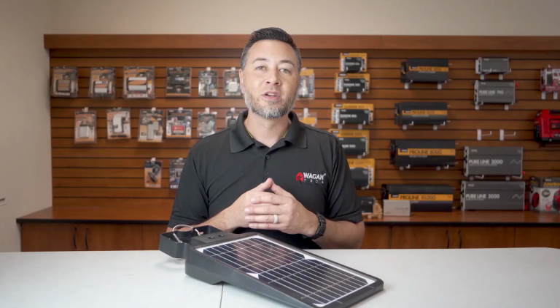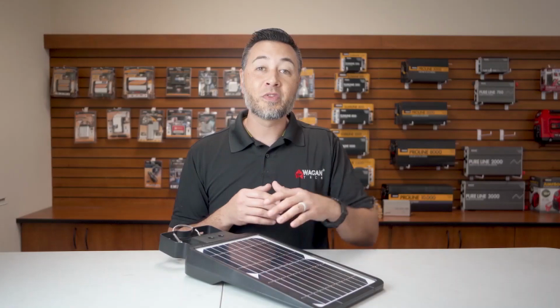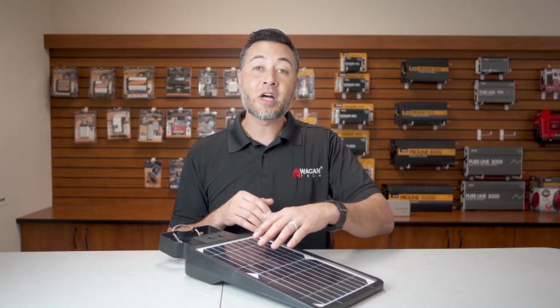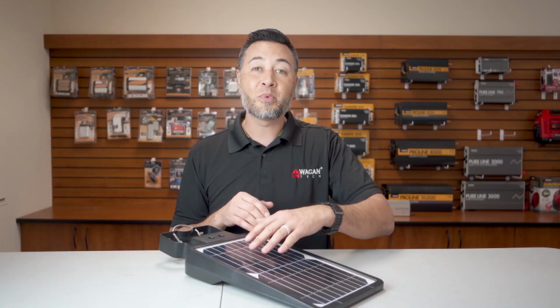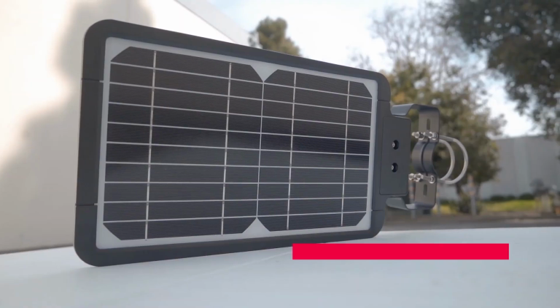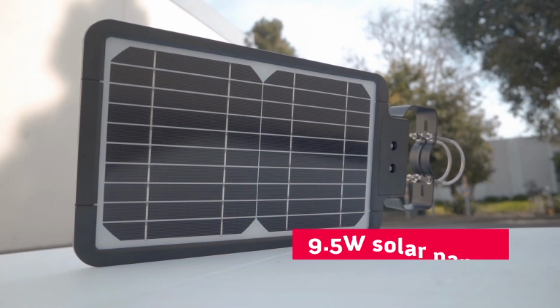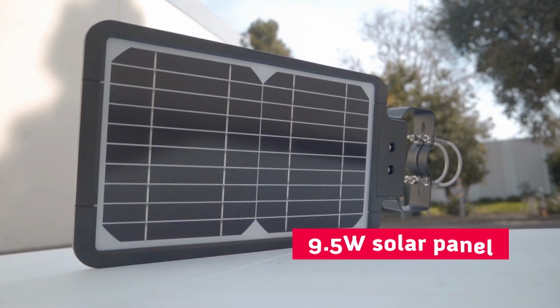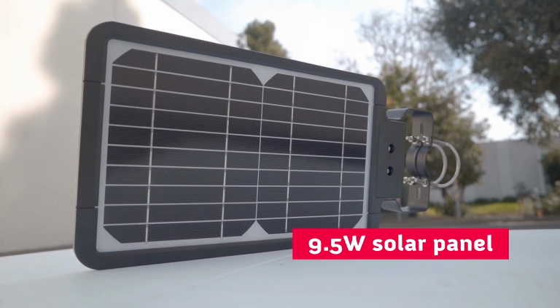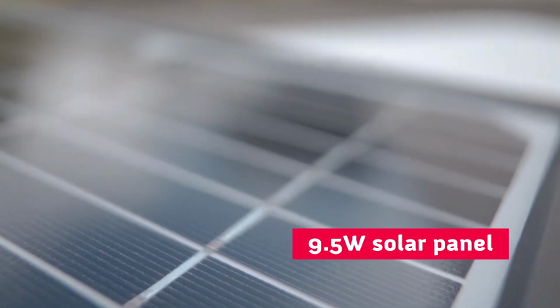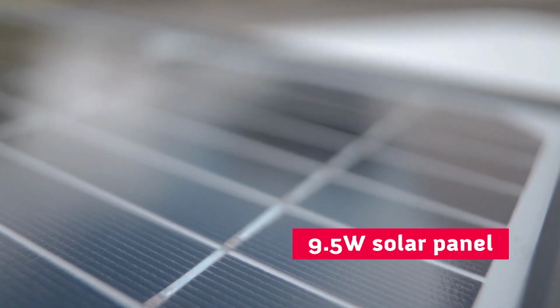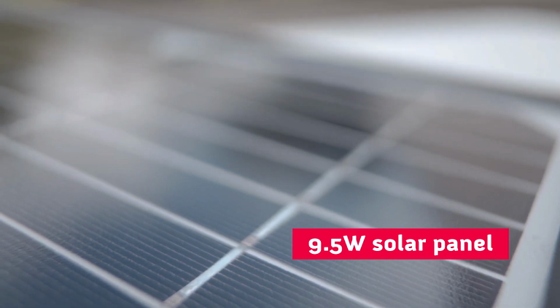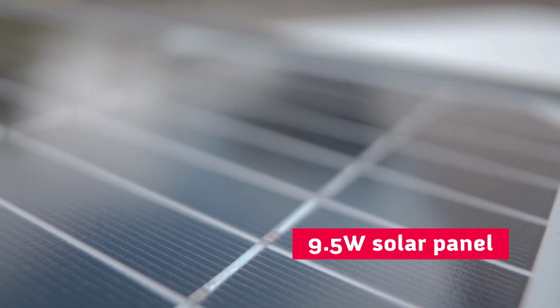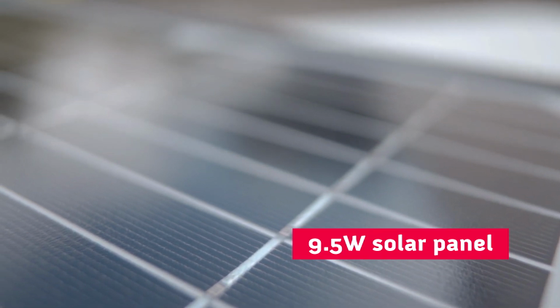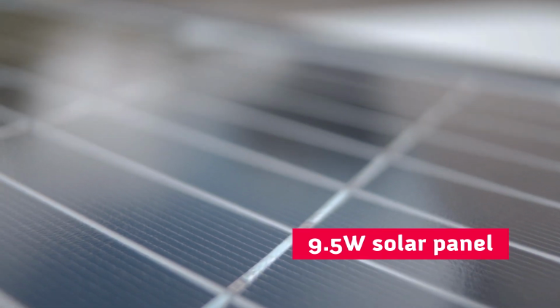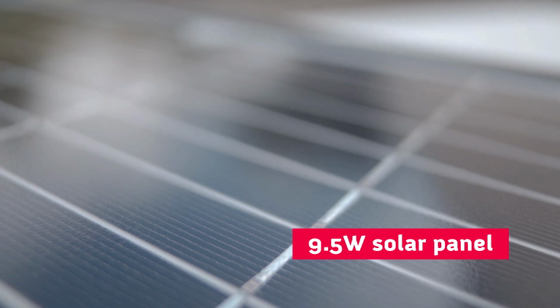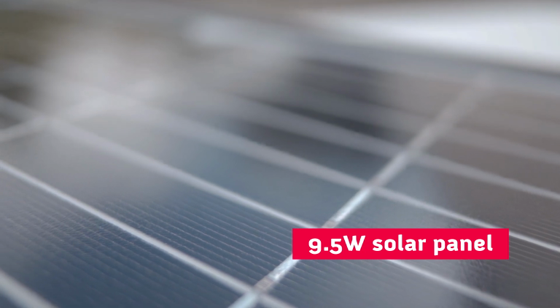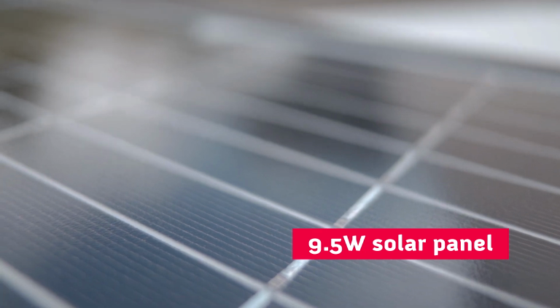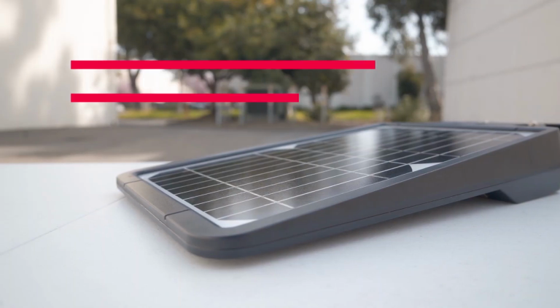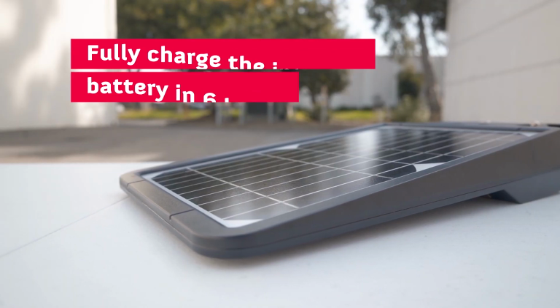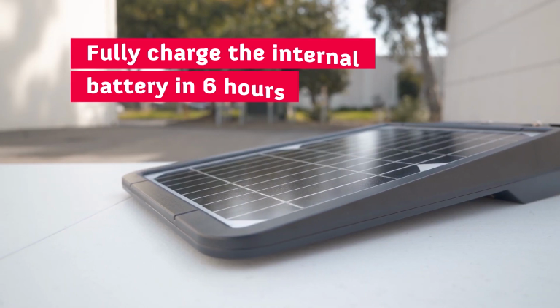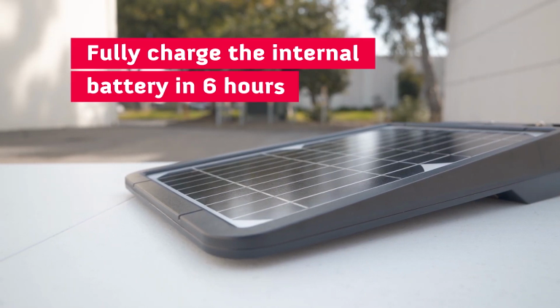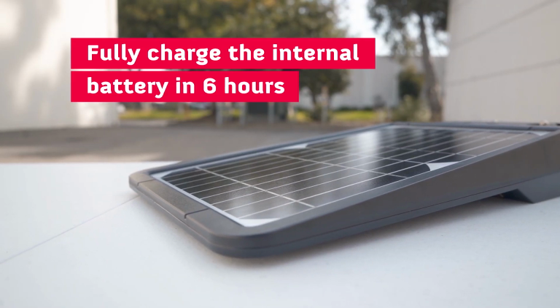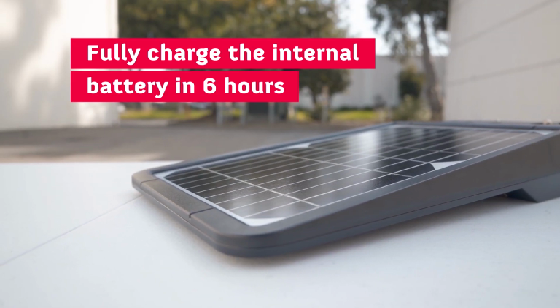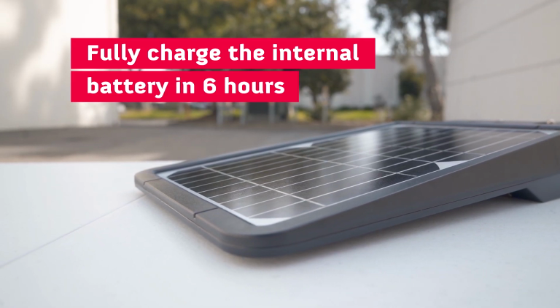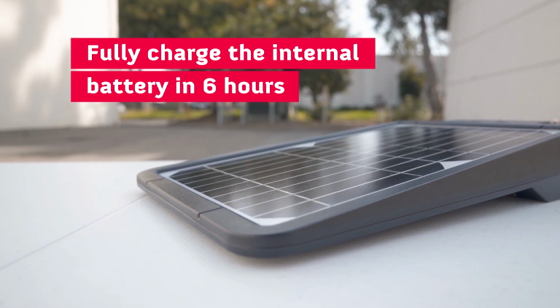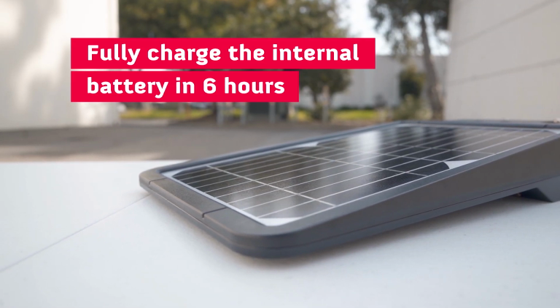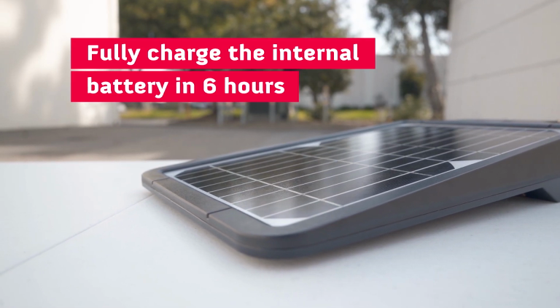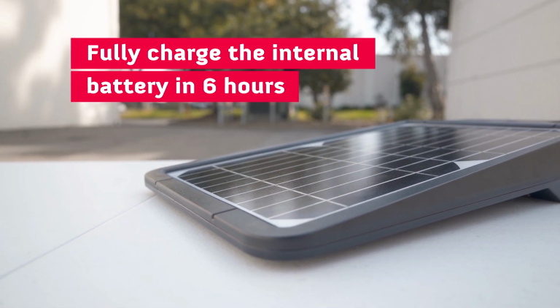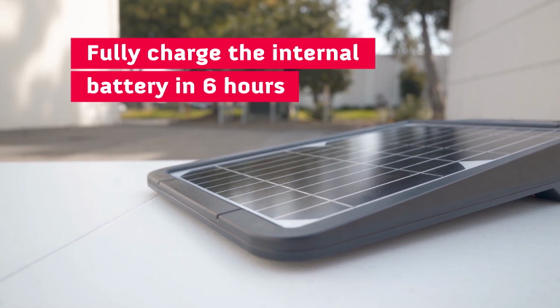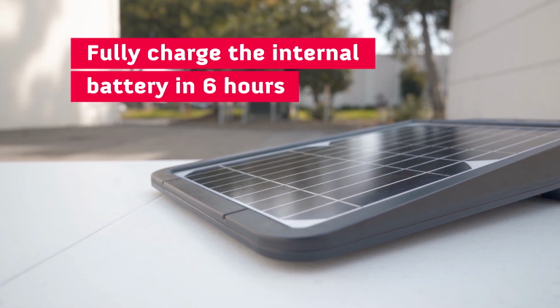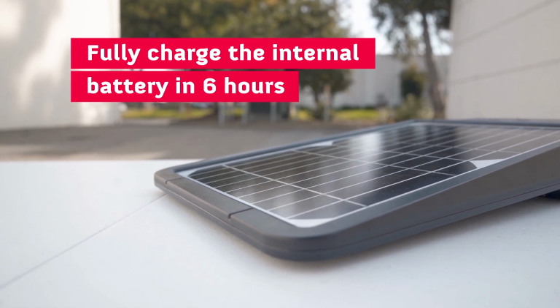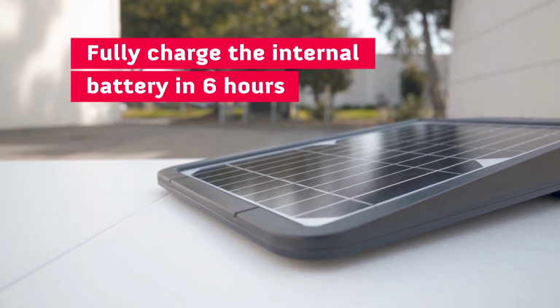On the top, we have a 9.5 watt monocrystalline solar panel that can fully charge an internal lithium-ion battery in 6 hours under full sun.